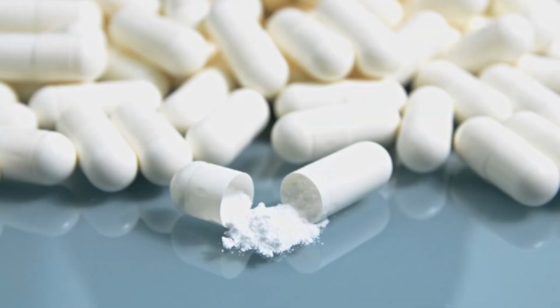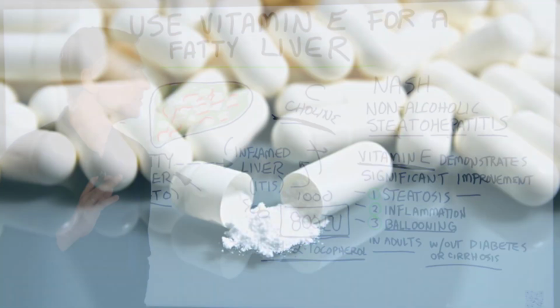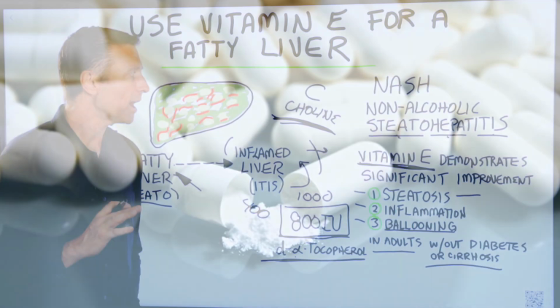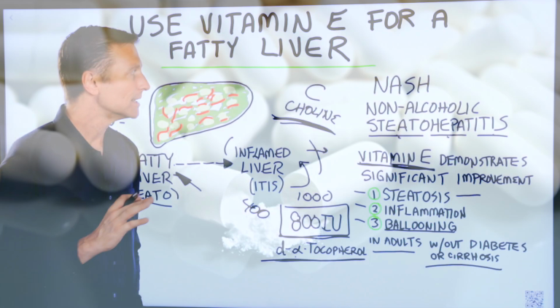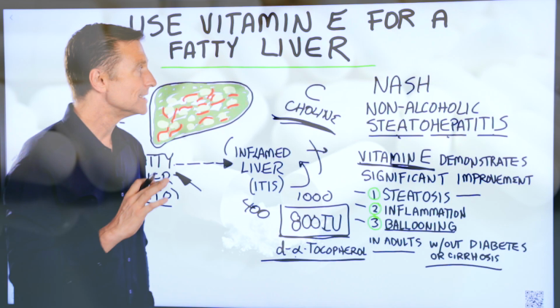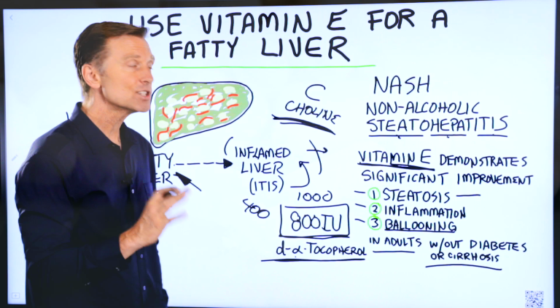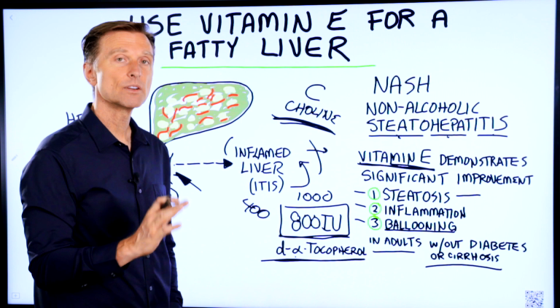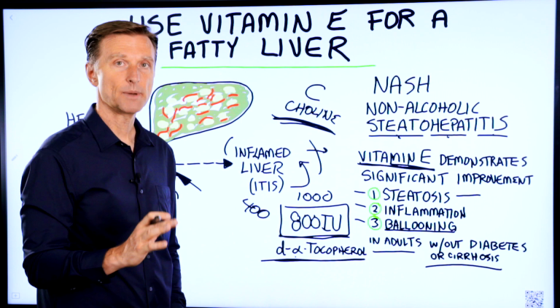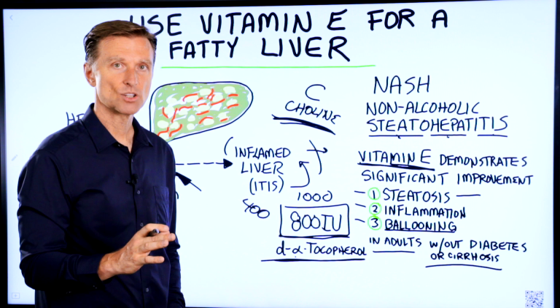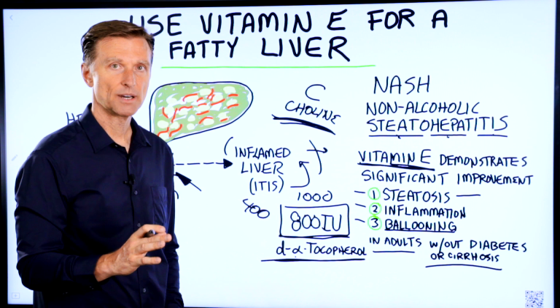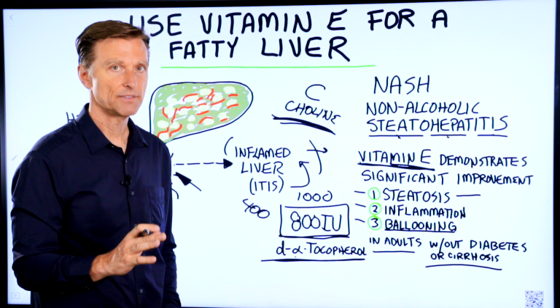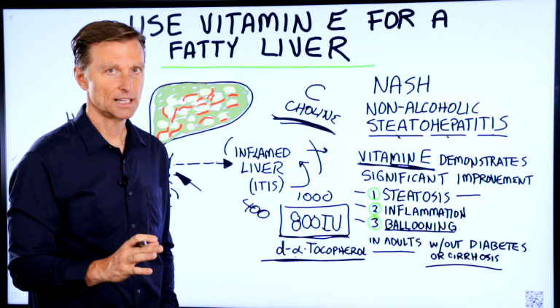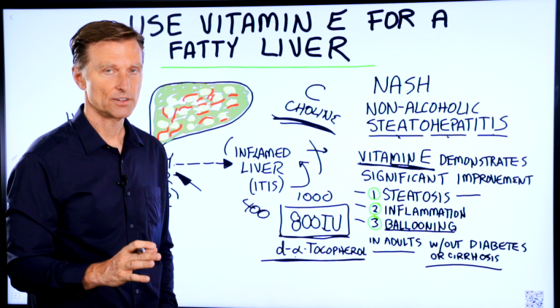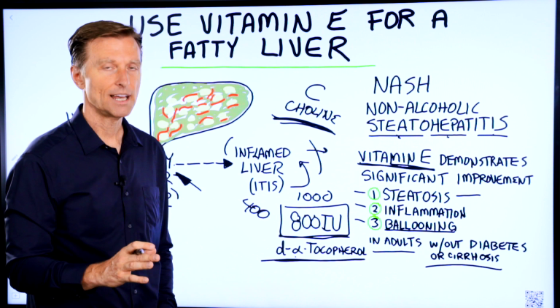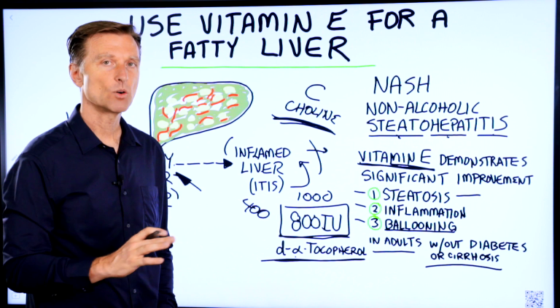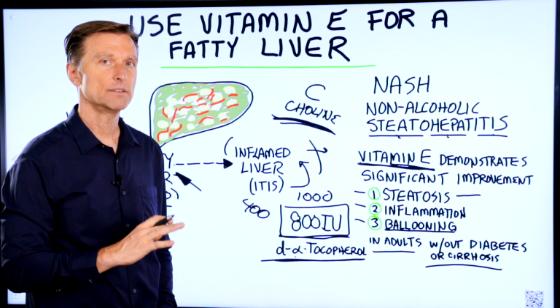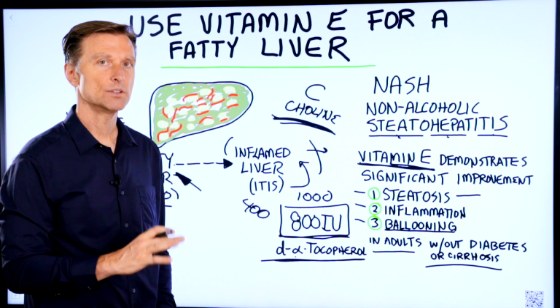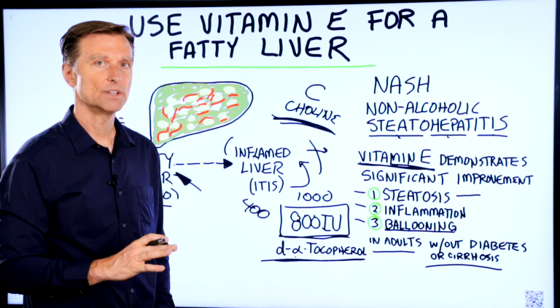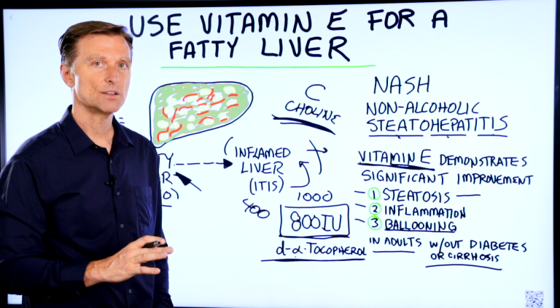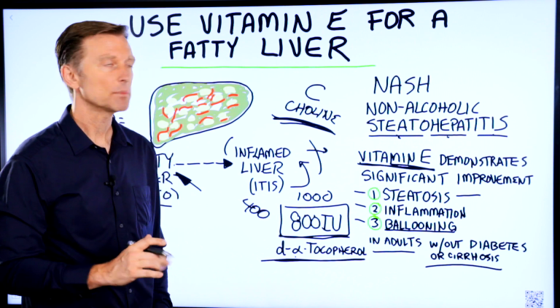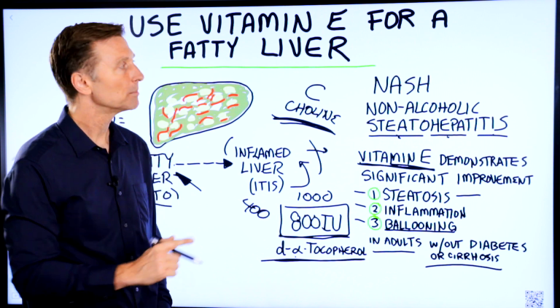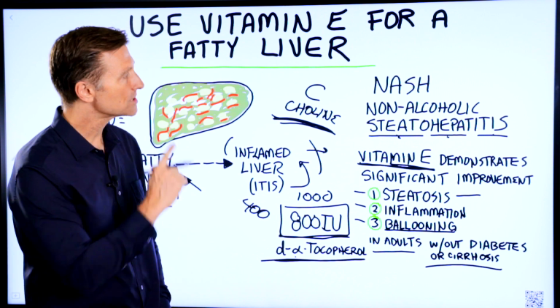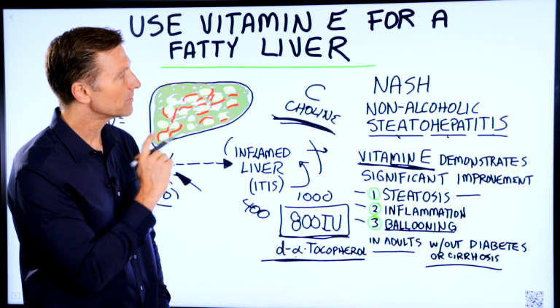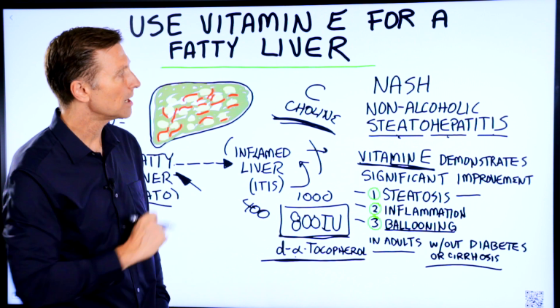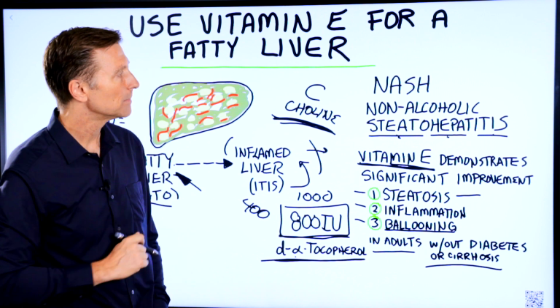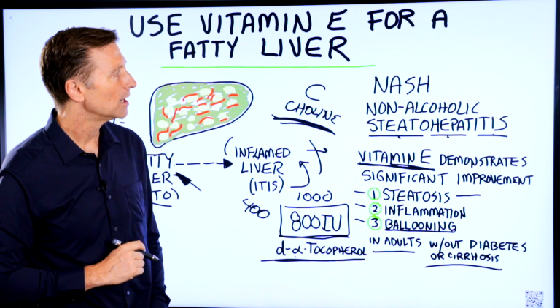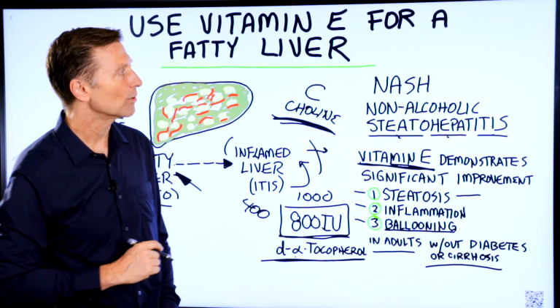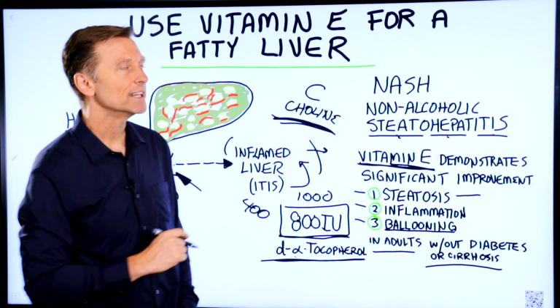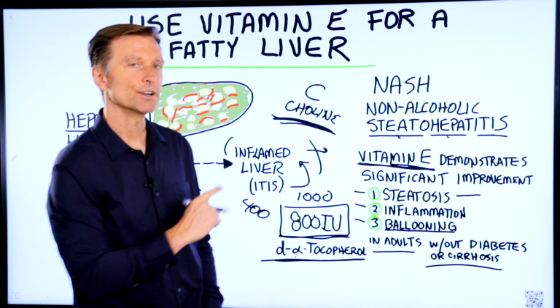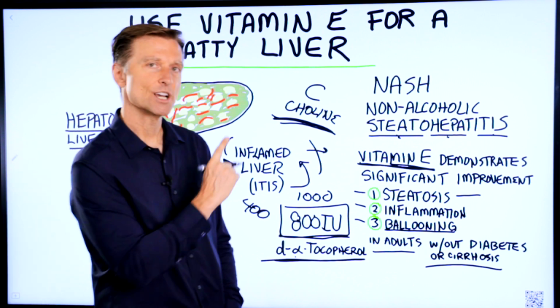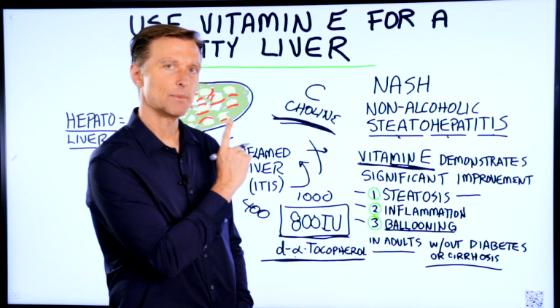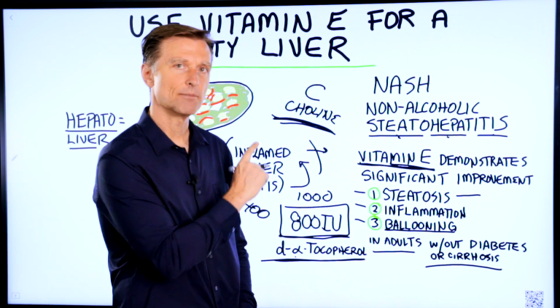If you want additional information about a fatty liver, I have quite a few videos. I'm going to put some of them up right here — check them out.